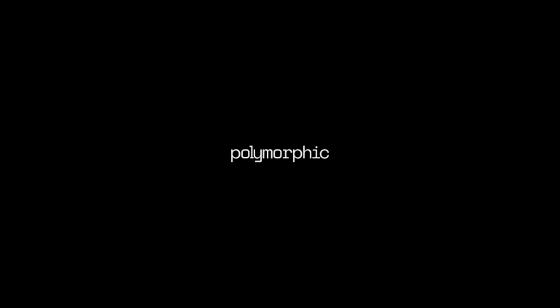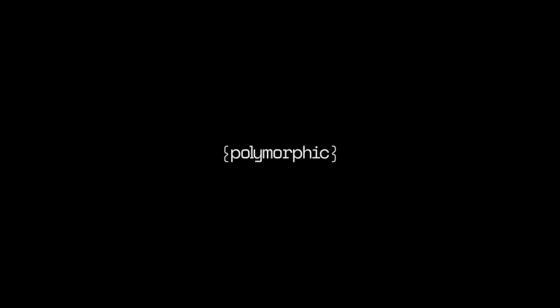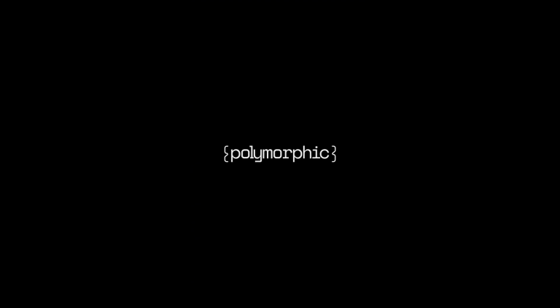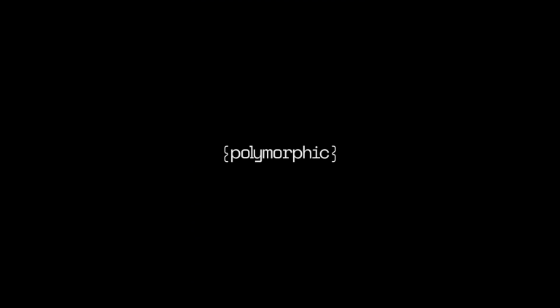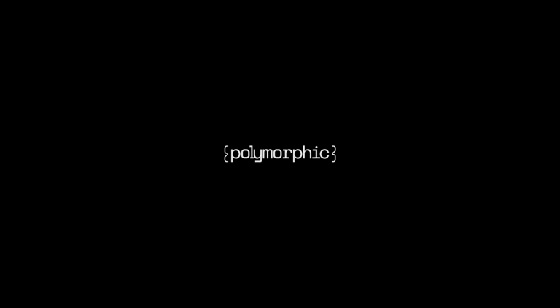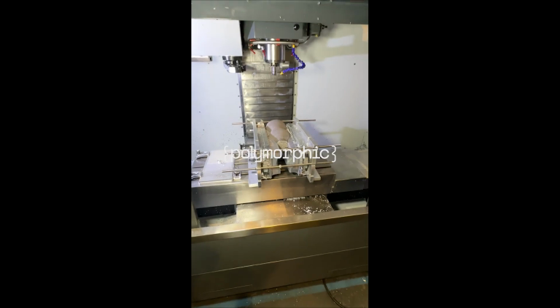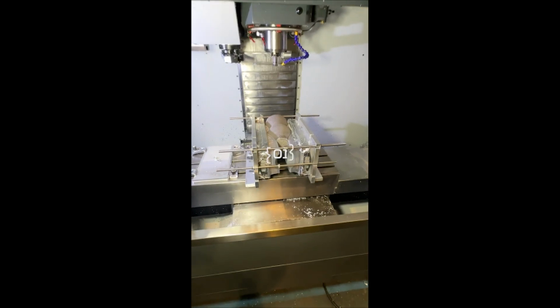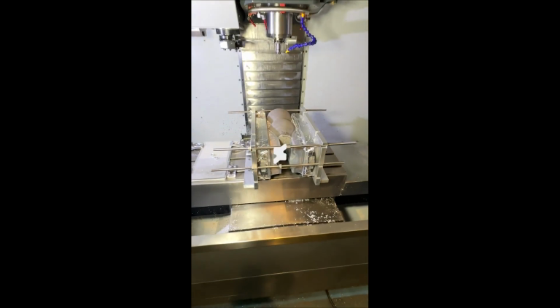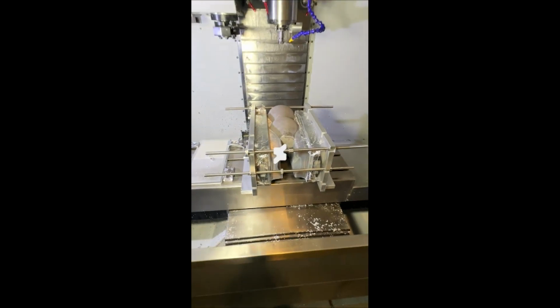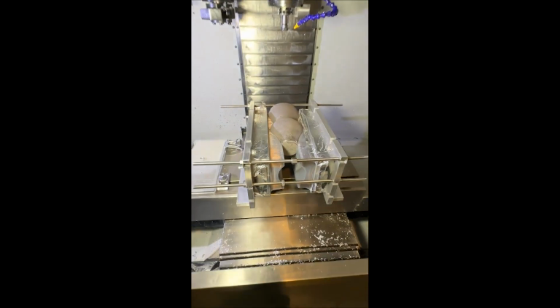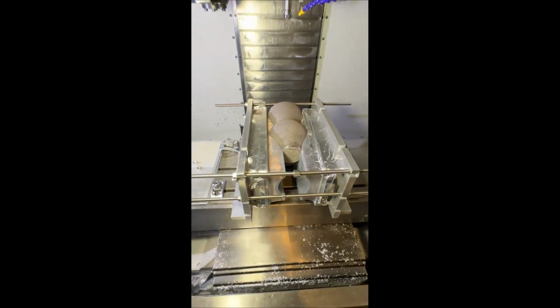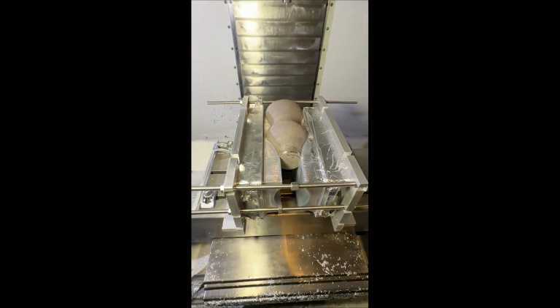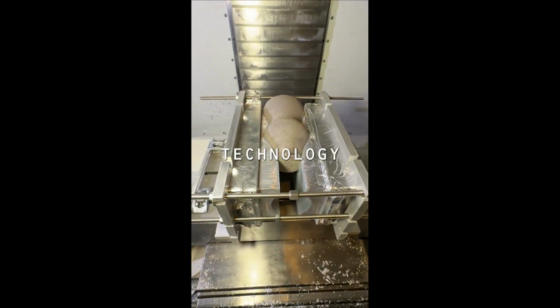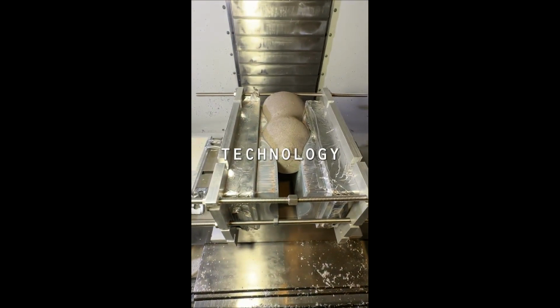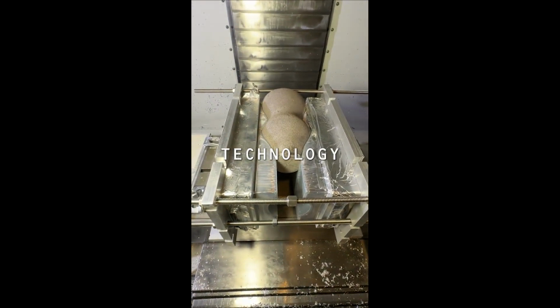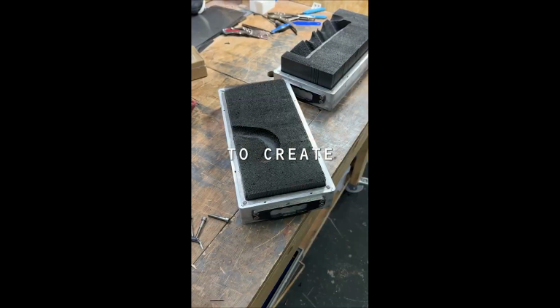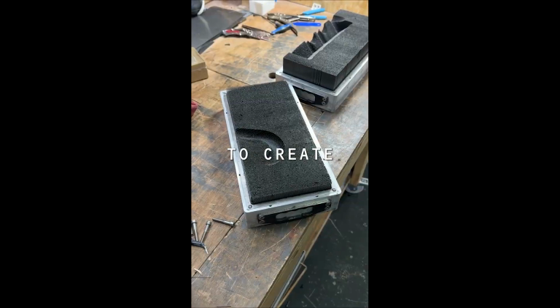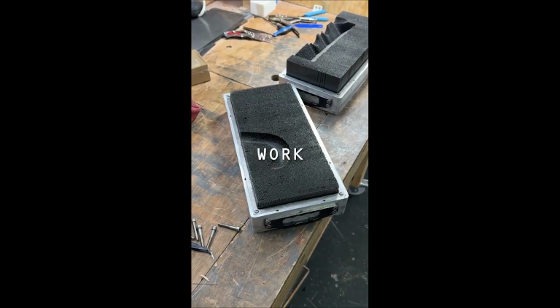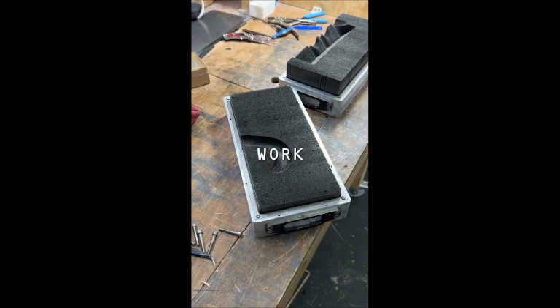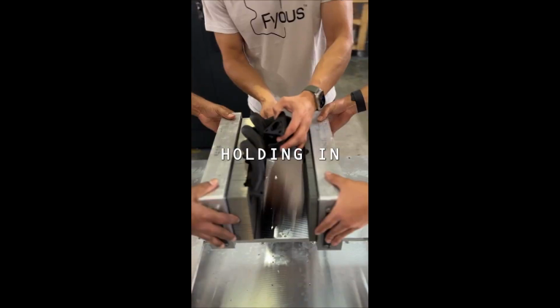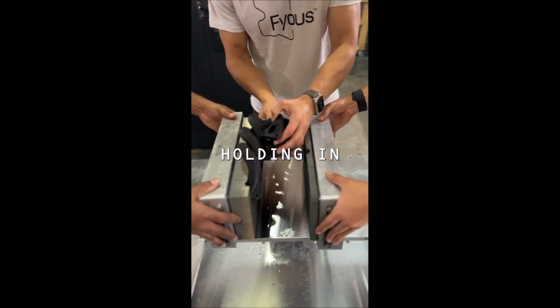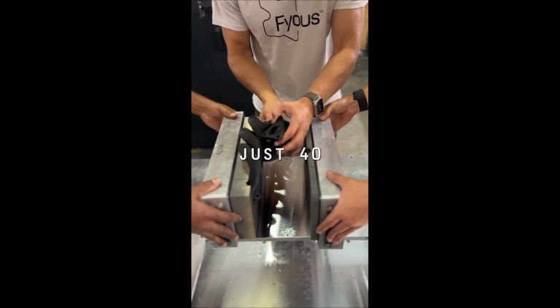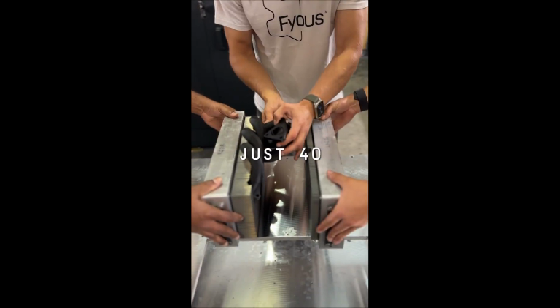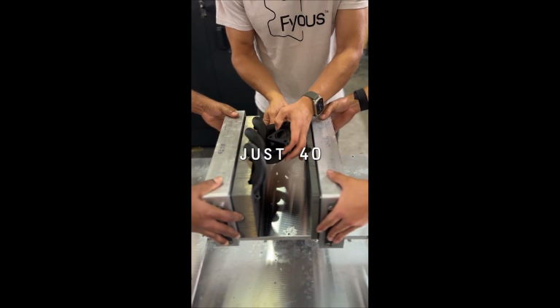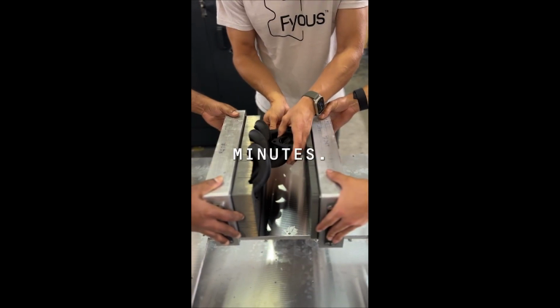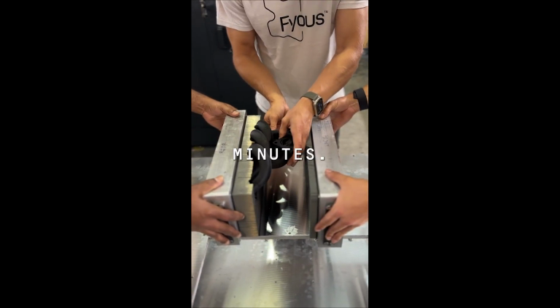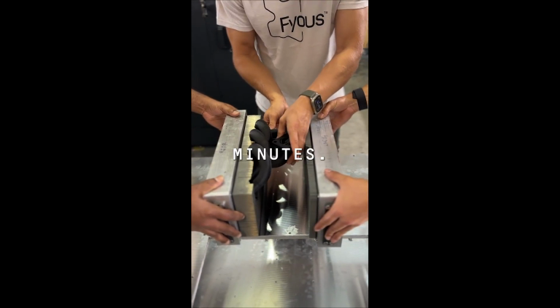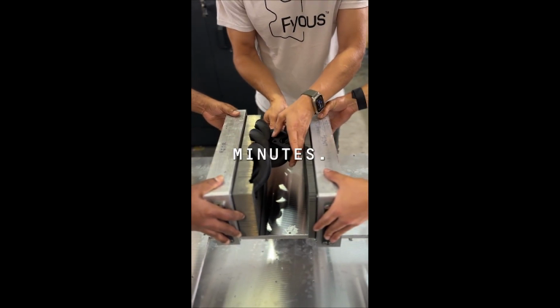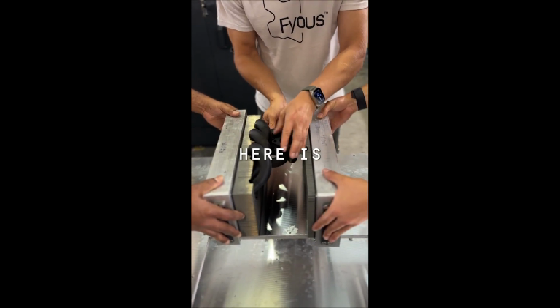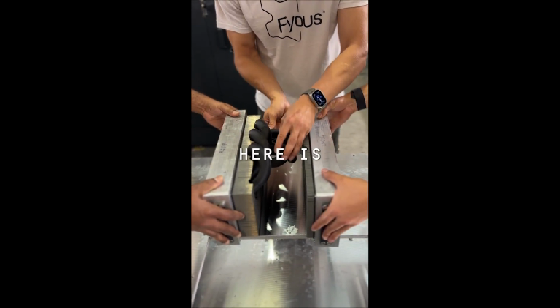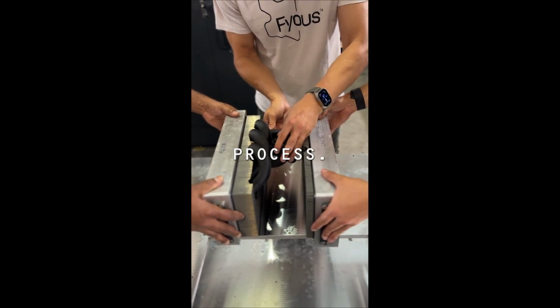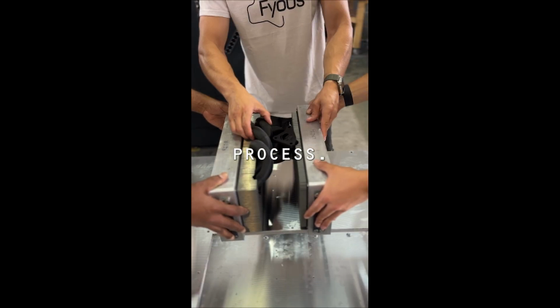In this case we used our polymorphic molding technology to create work holding in just 40 minutes. Here is the process.